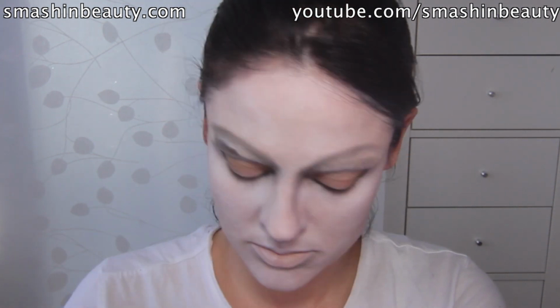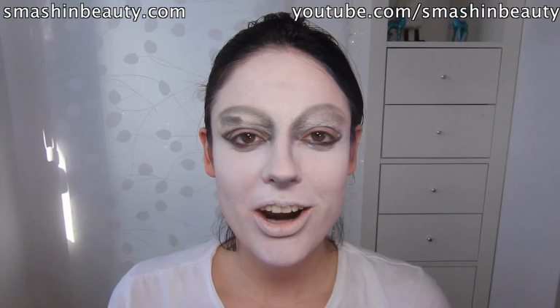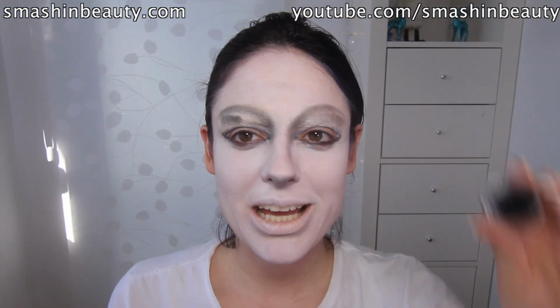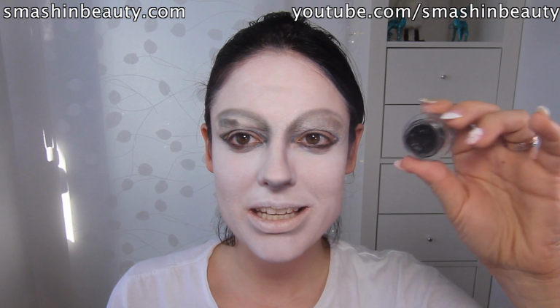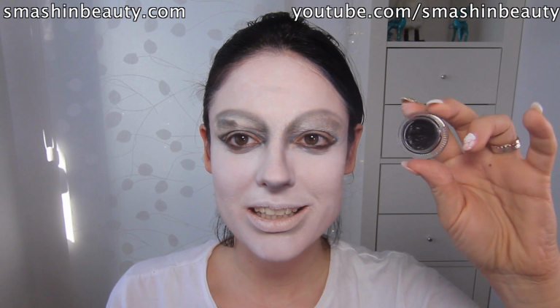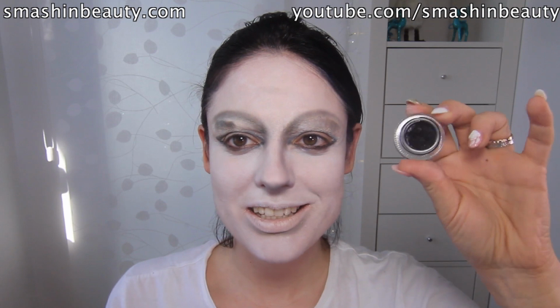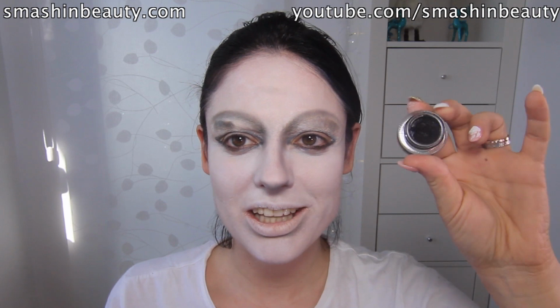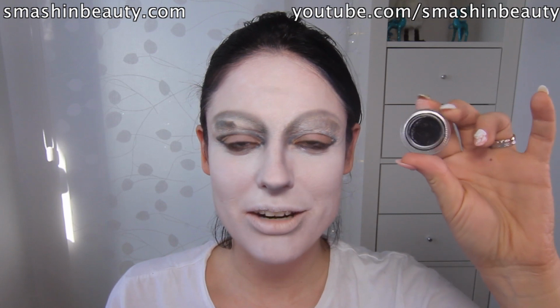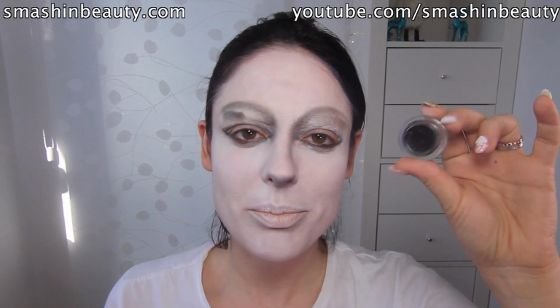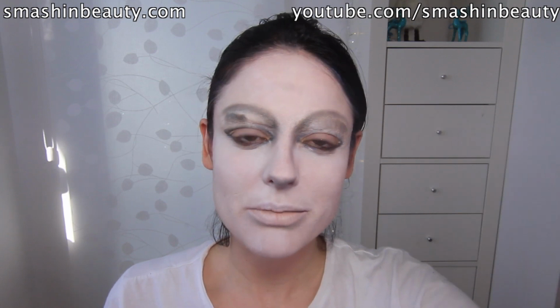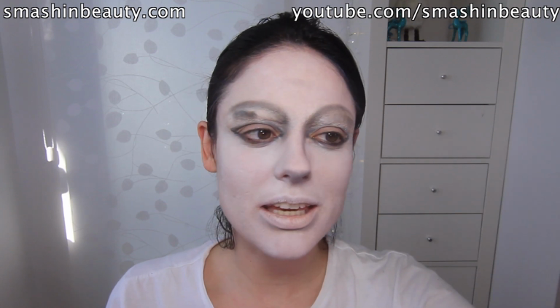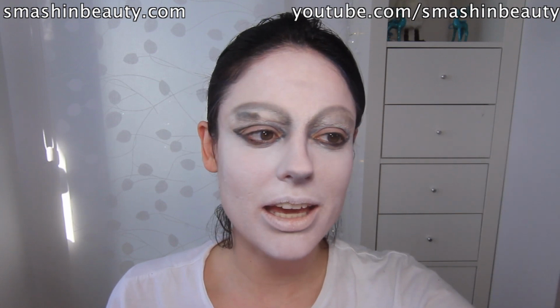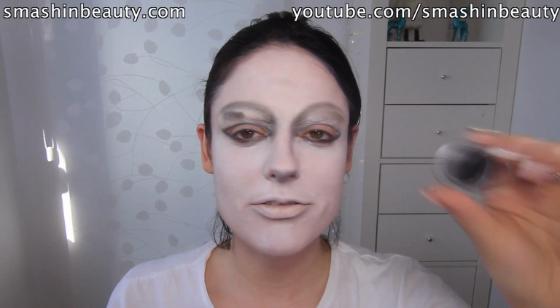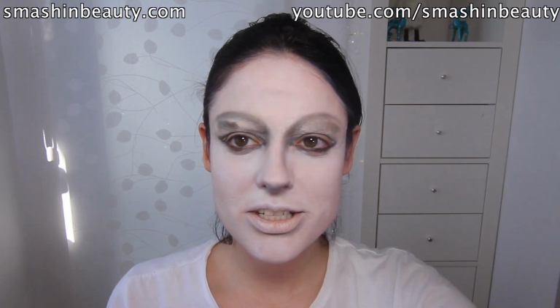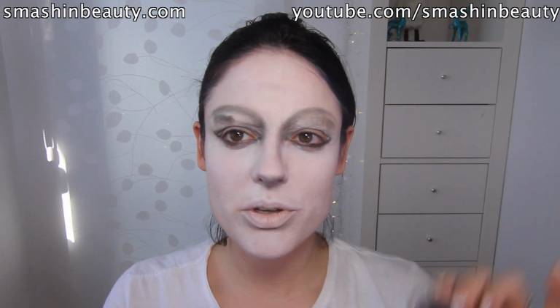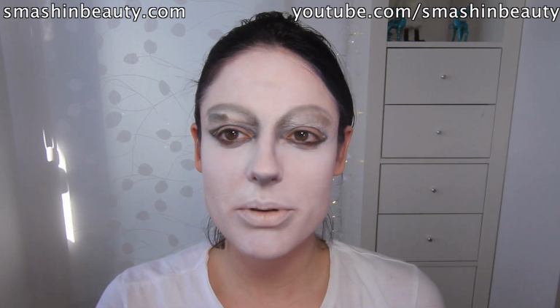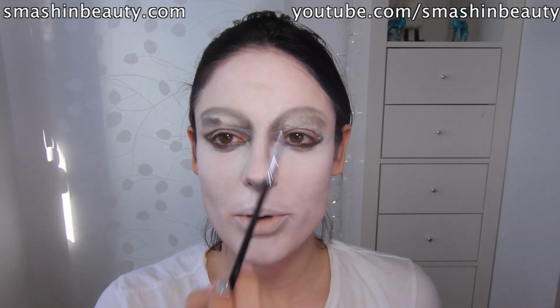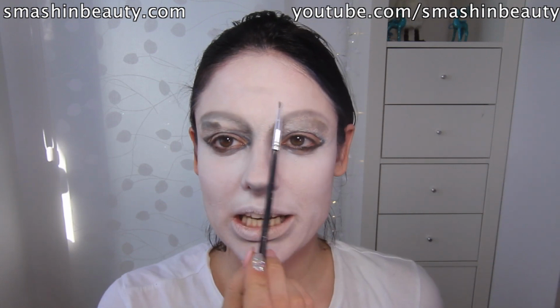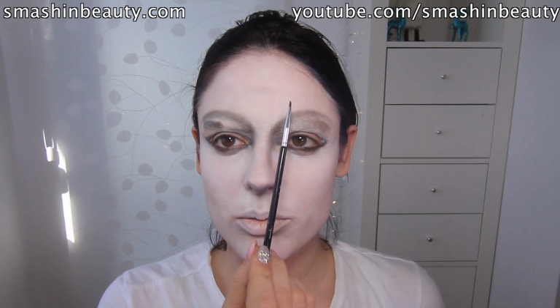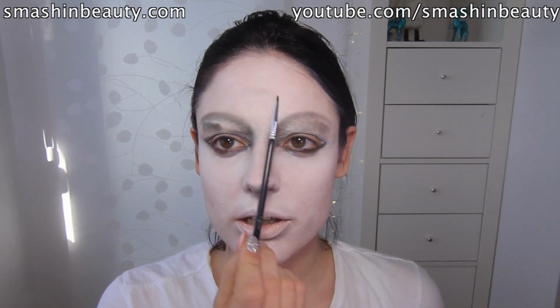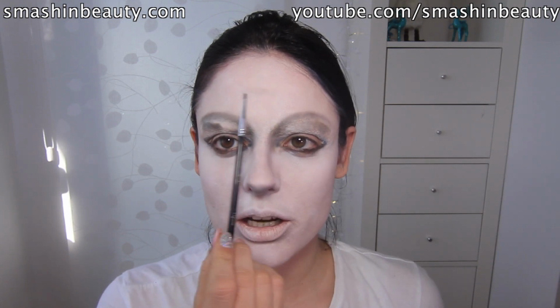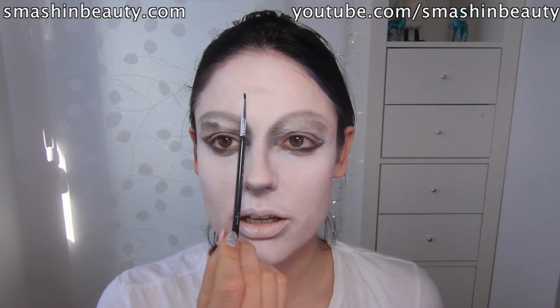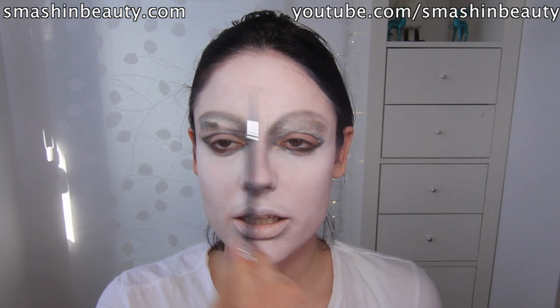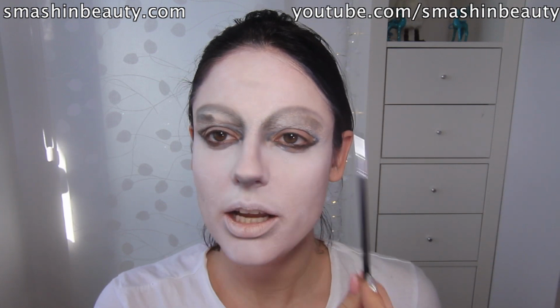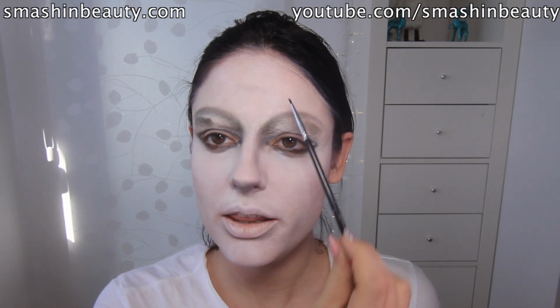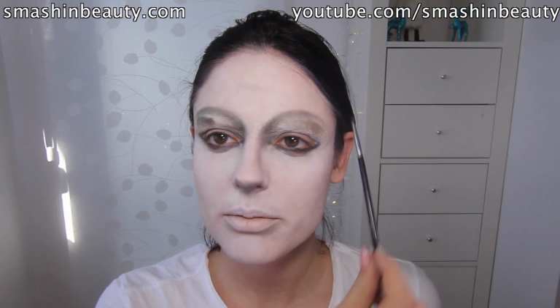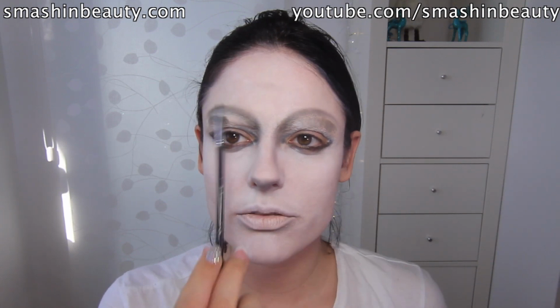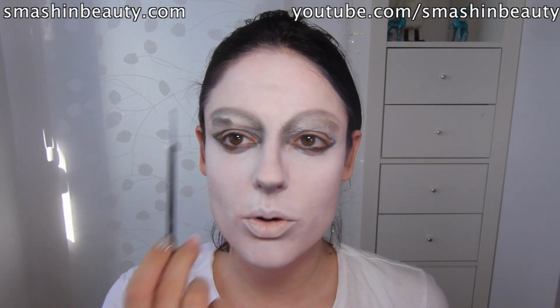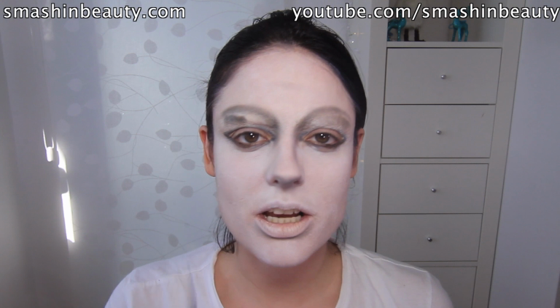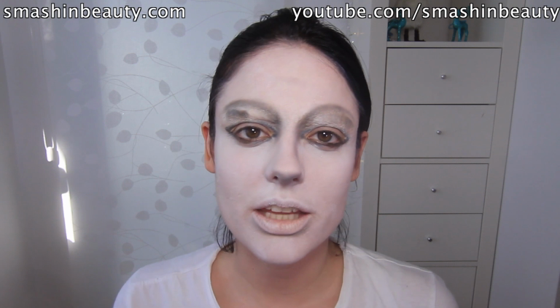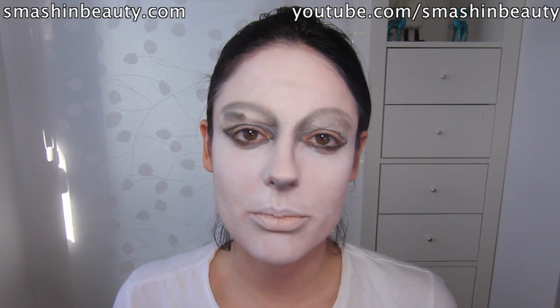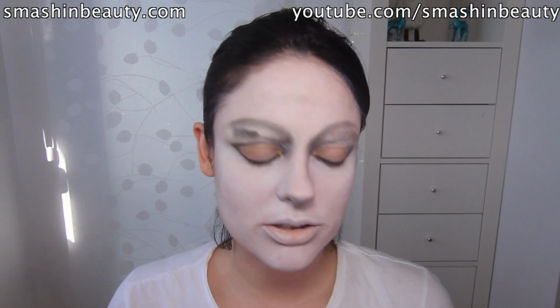Alright, now I'm taking the gel liner from Makeup Geek and first I'm going to be writing the word 'God' here, and then I'm going to focus on the eyebrows.